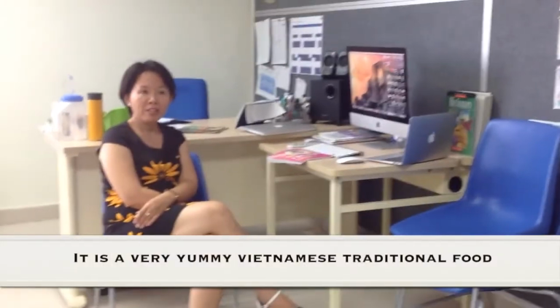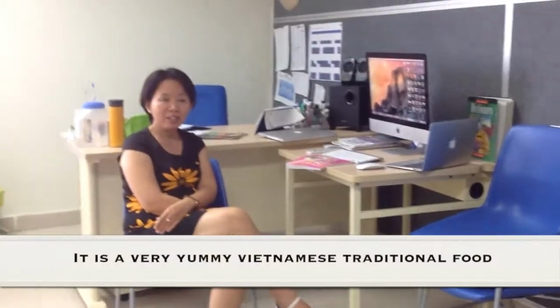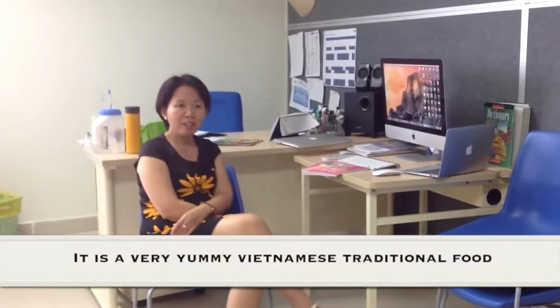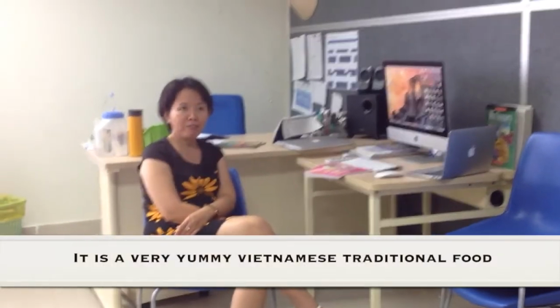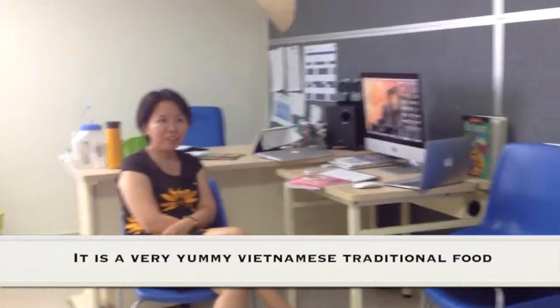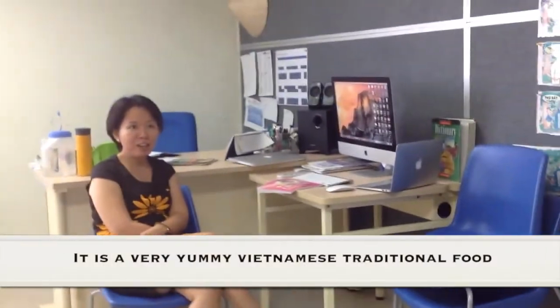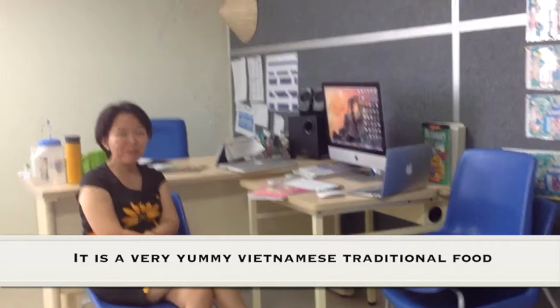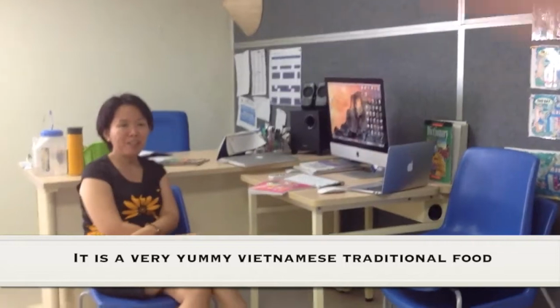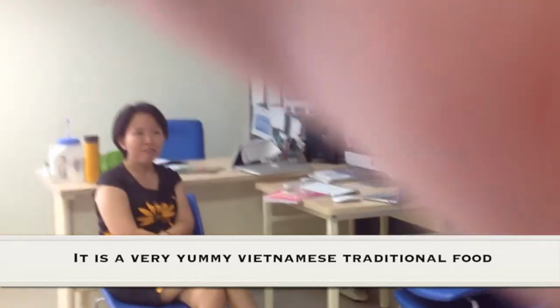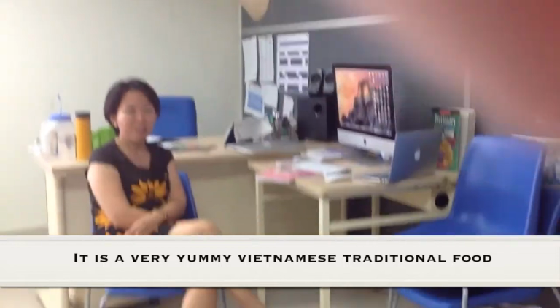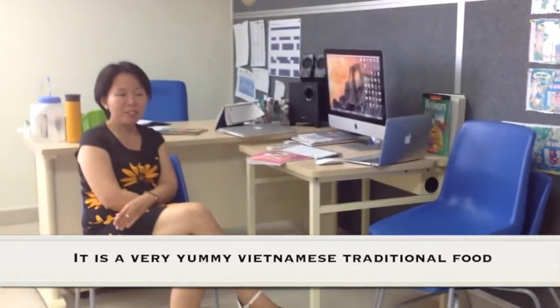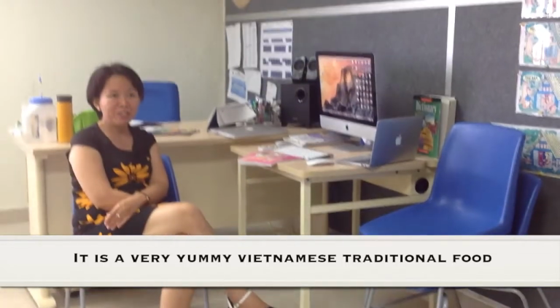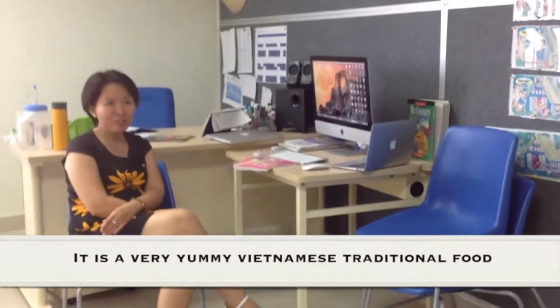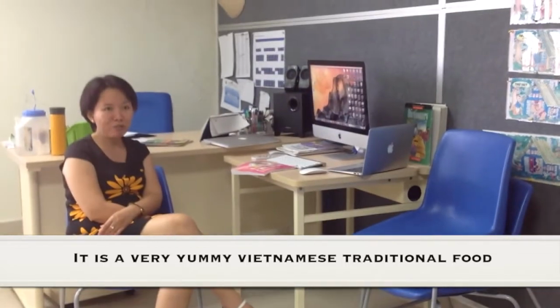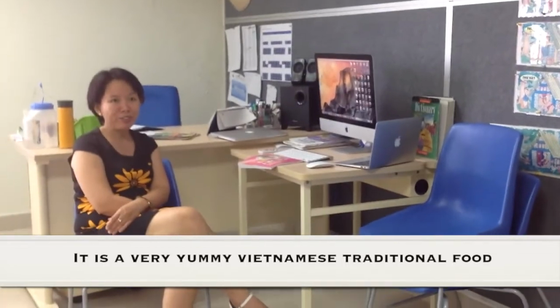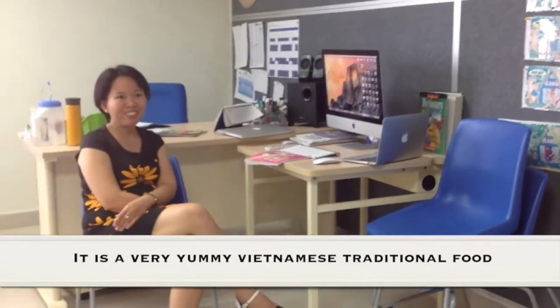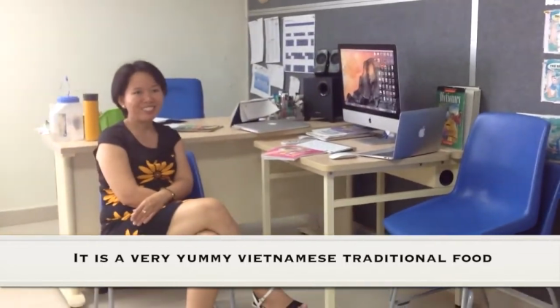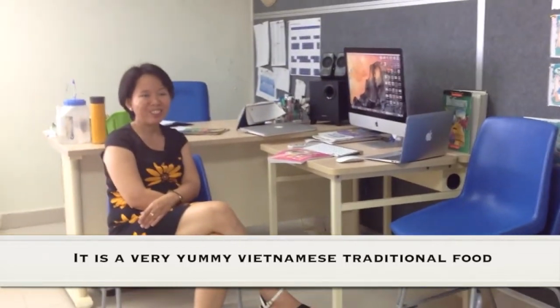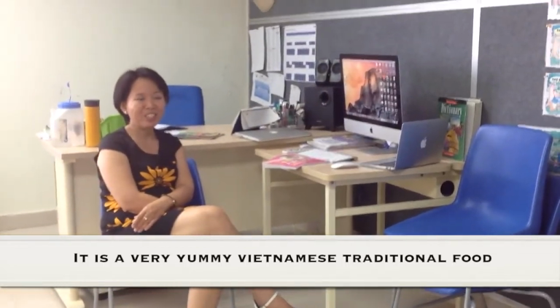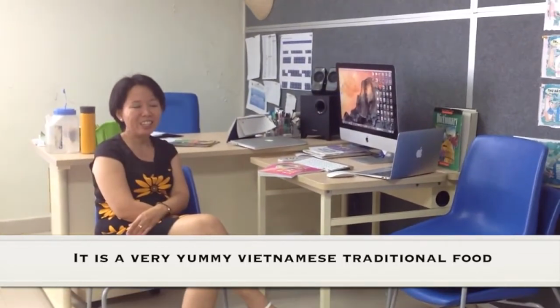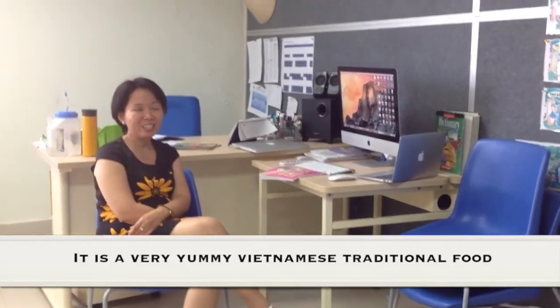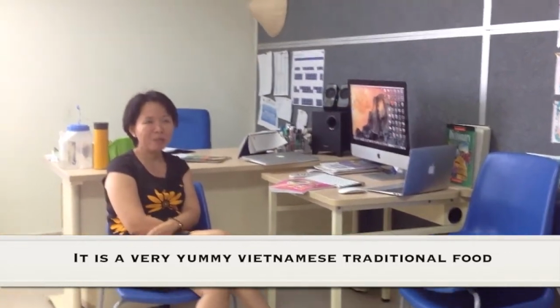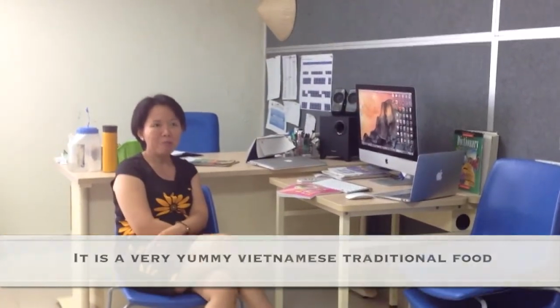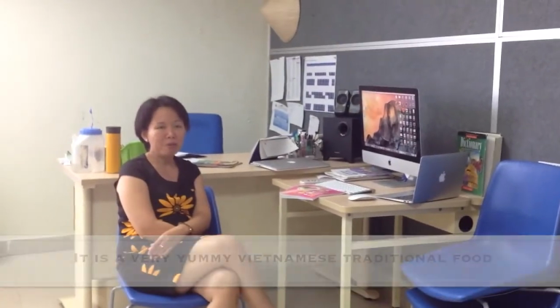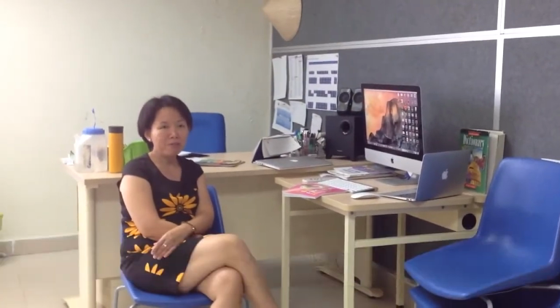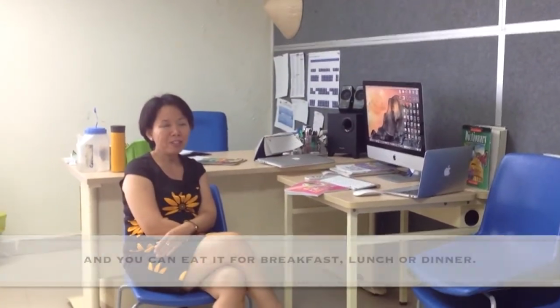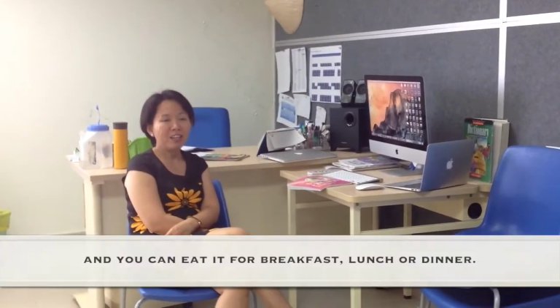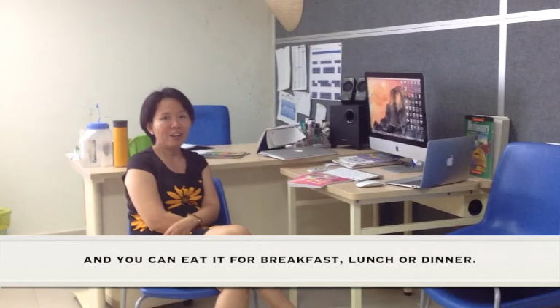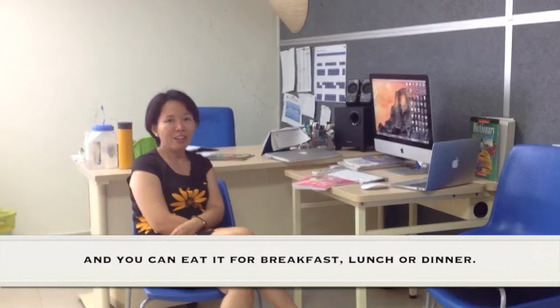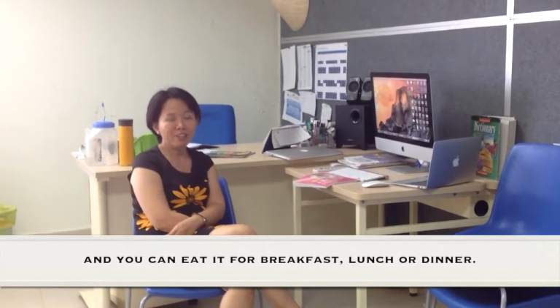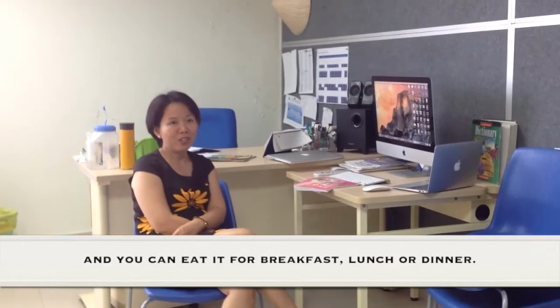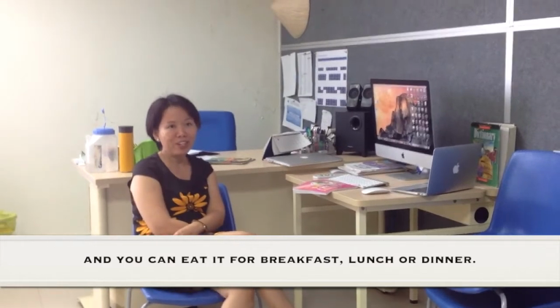It's a very yummy Vietnamese traditional food. You can eat it for breakfast, lunch, or dinner.